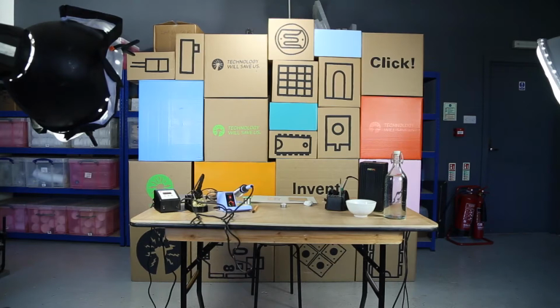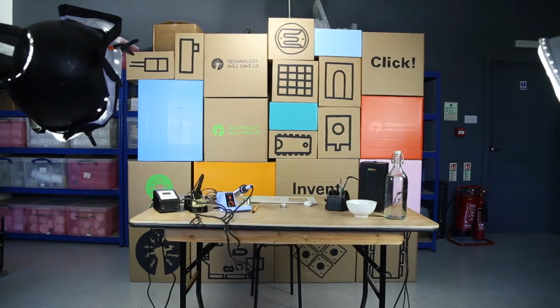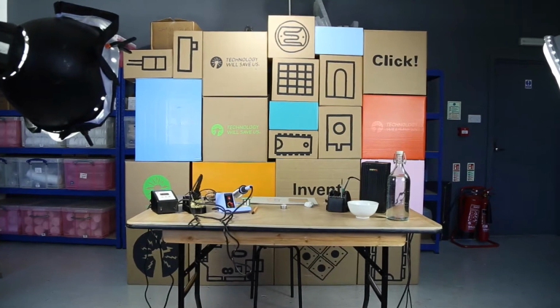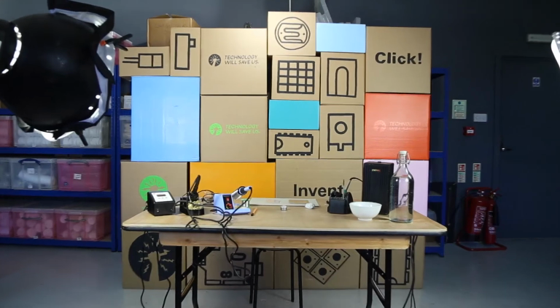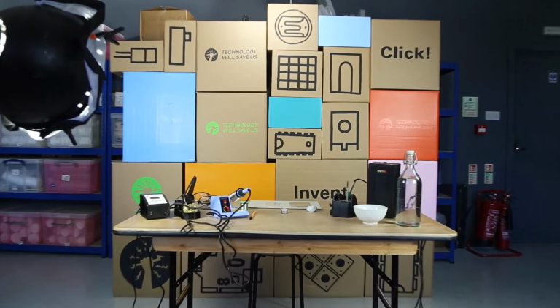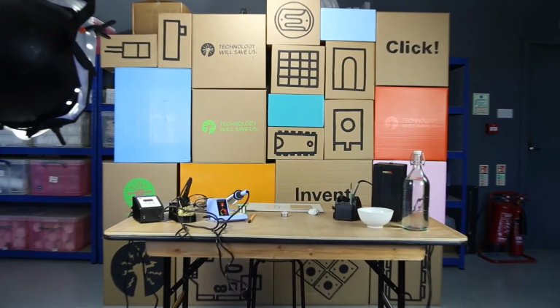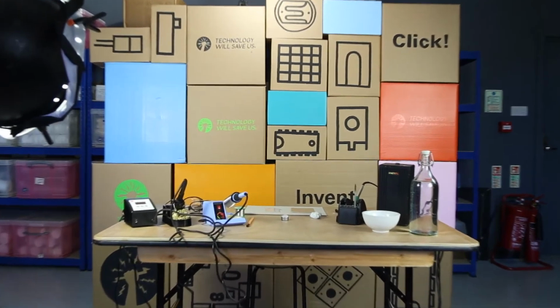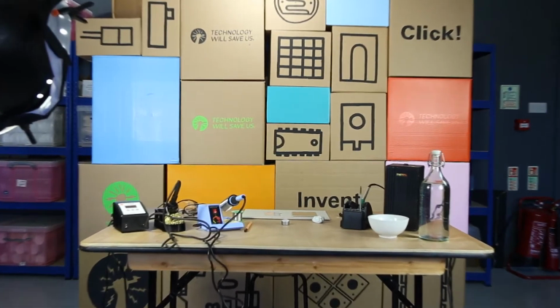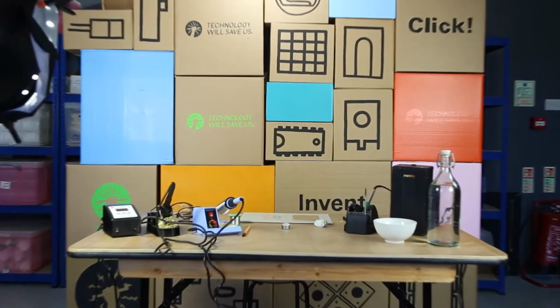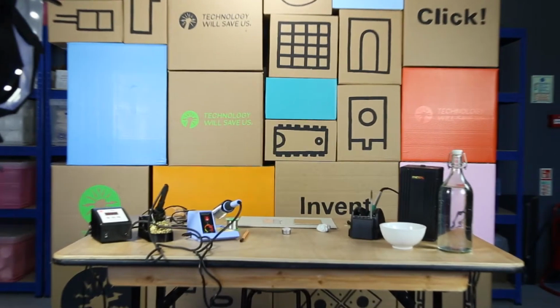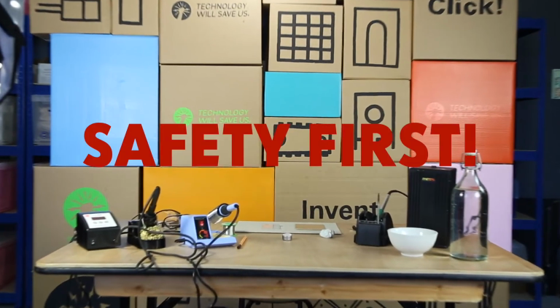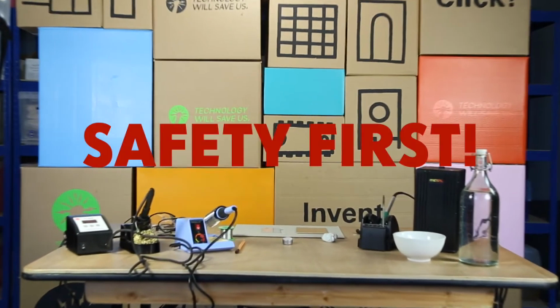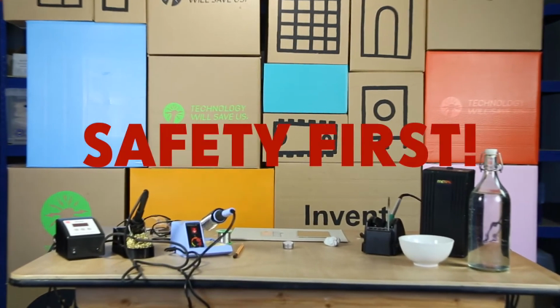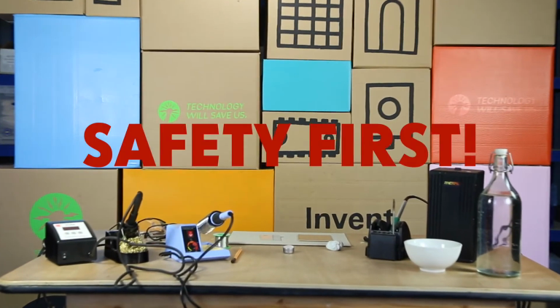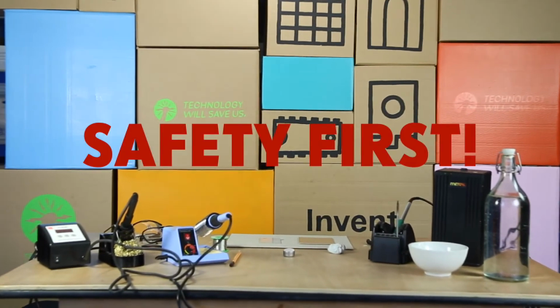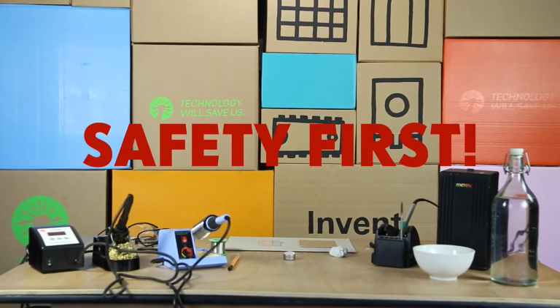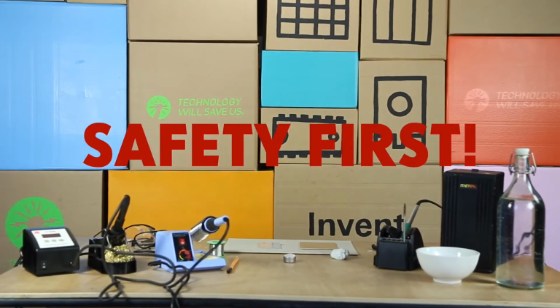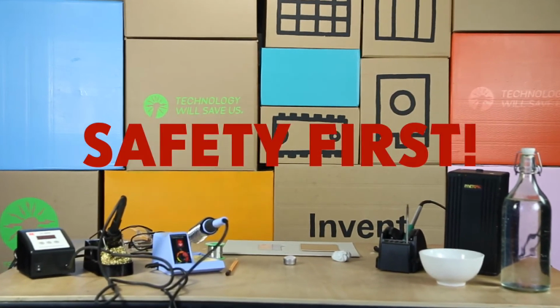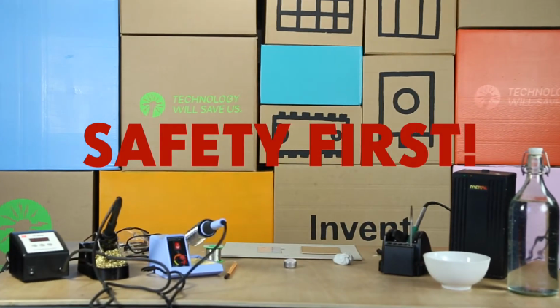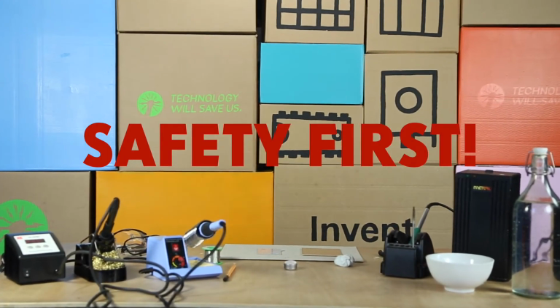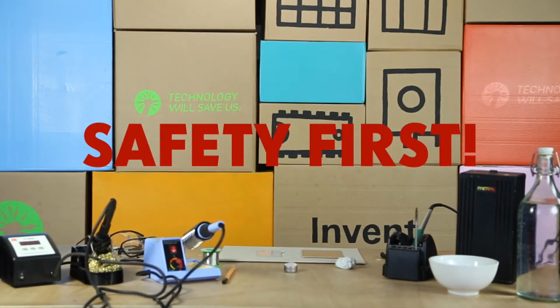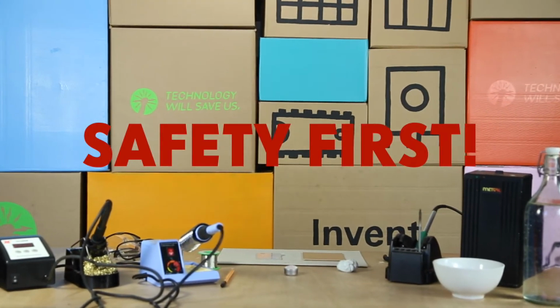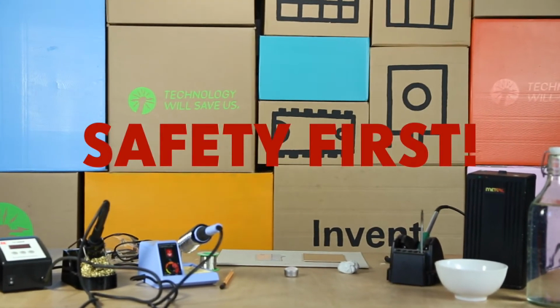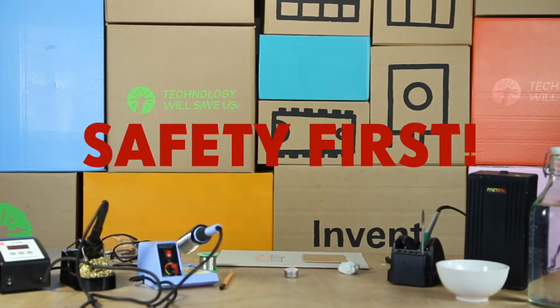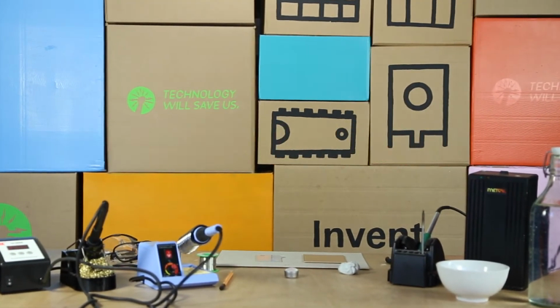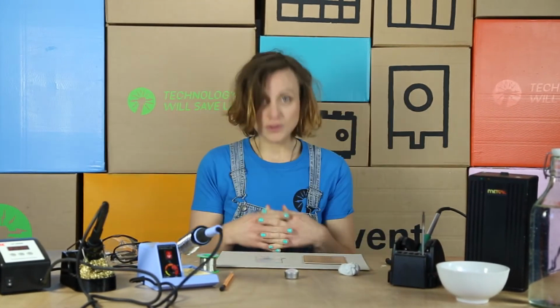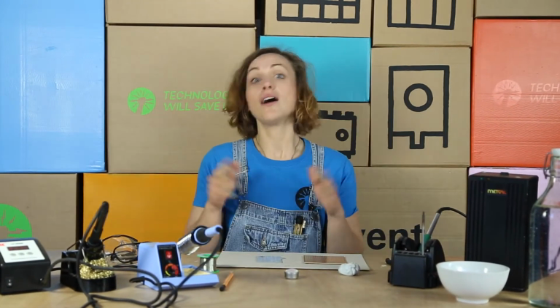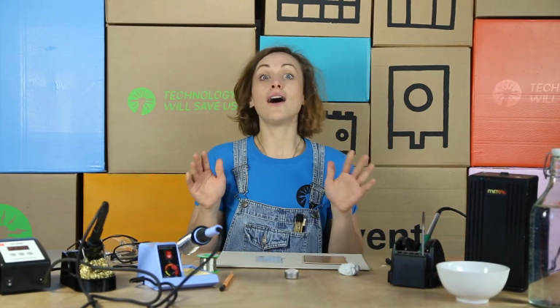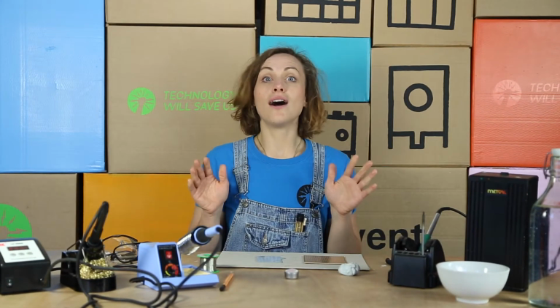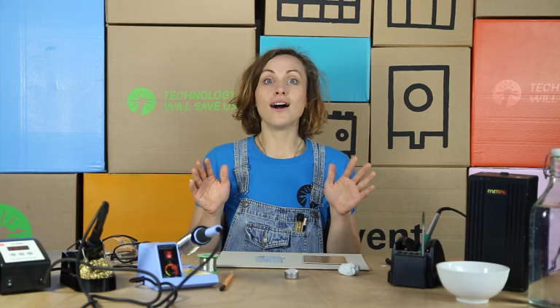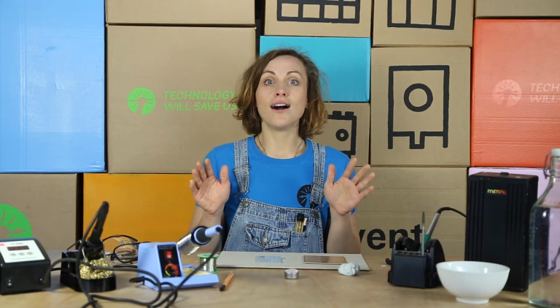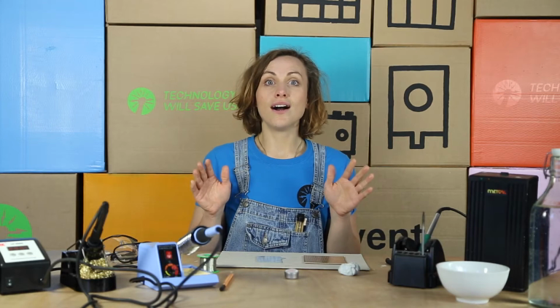When soldering, safety comes first. Here is our expert.